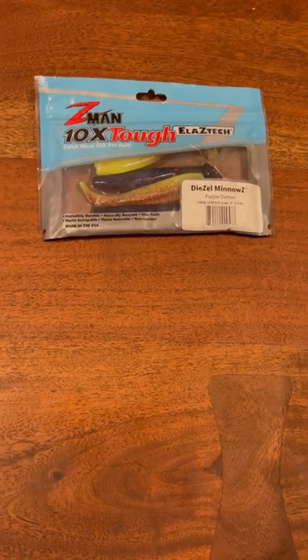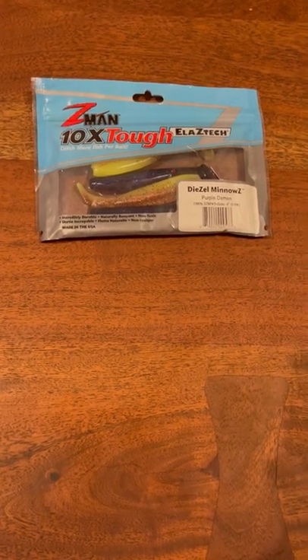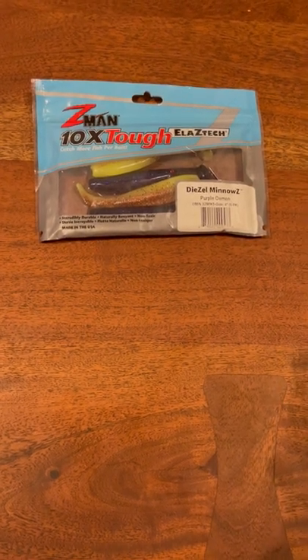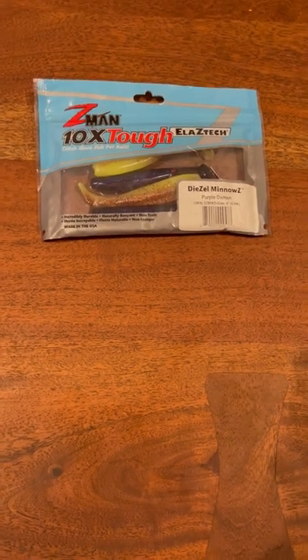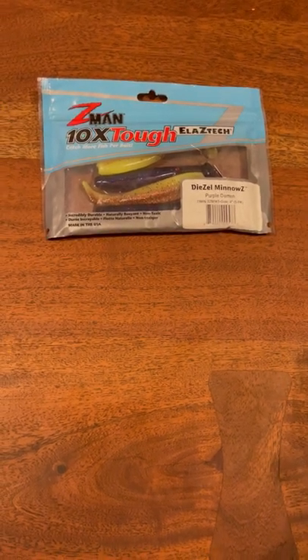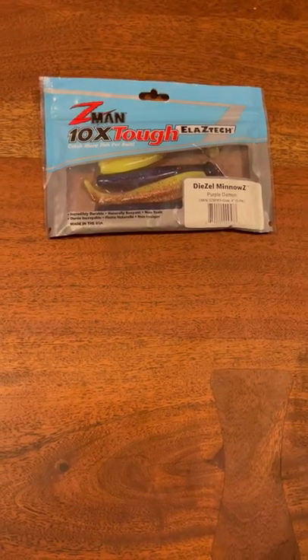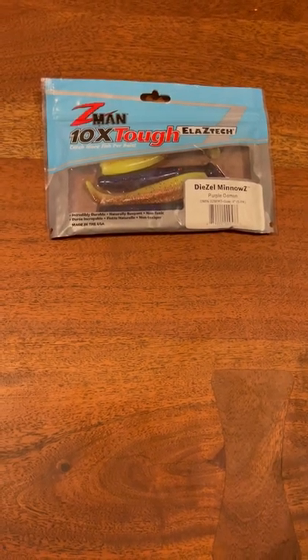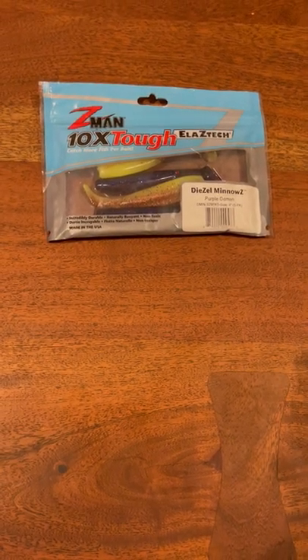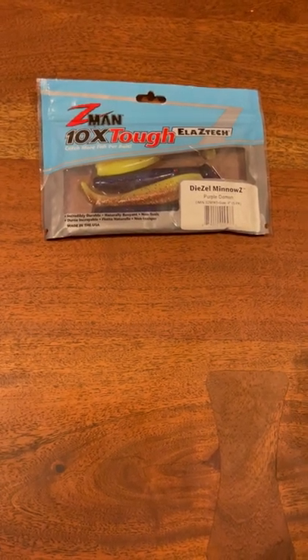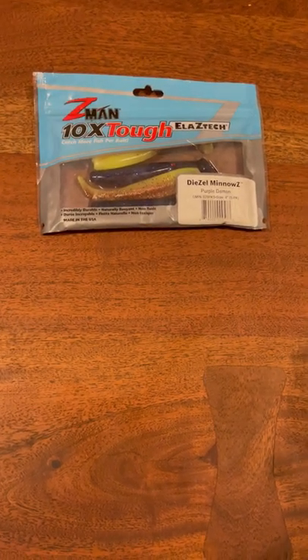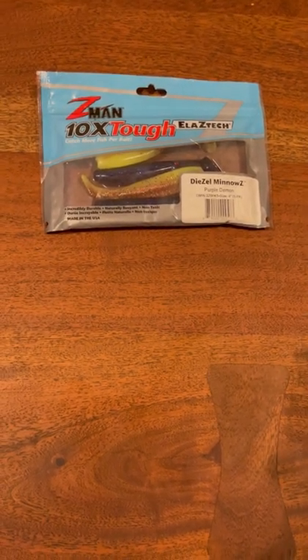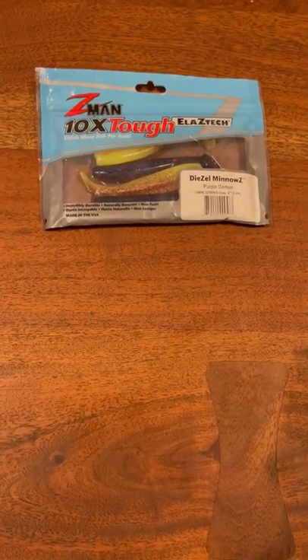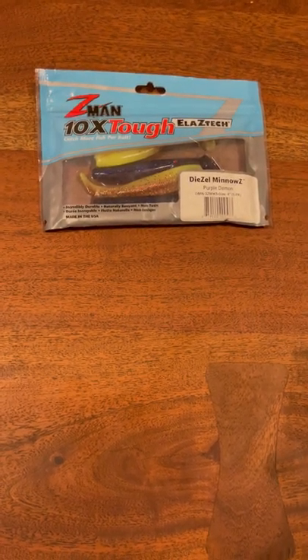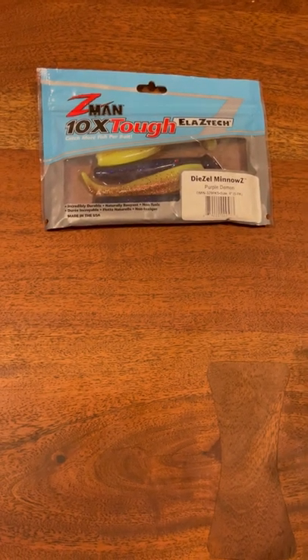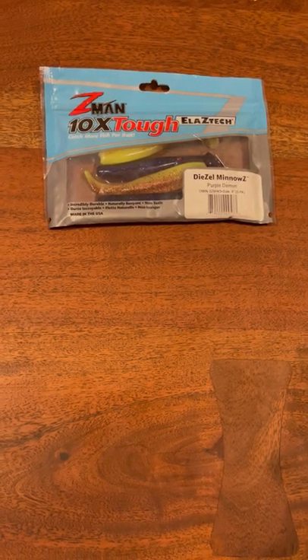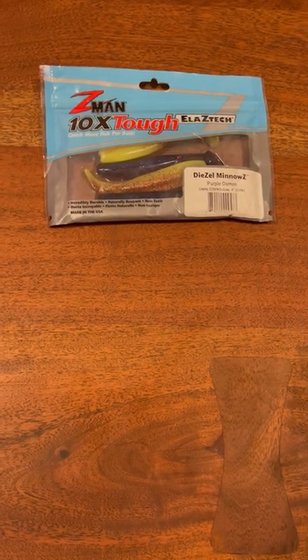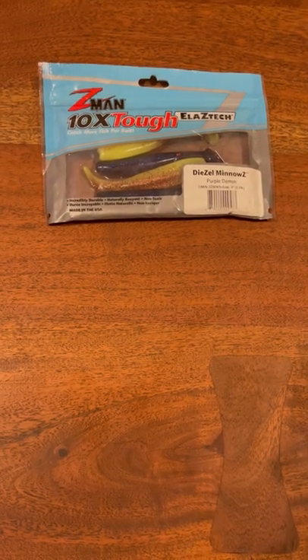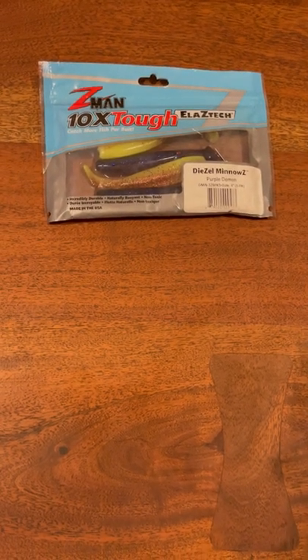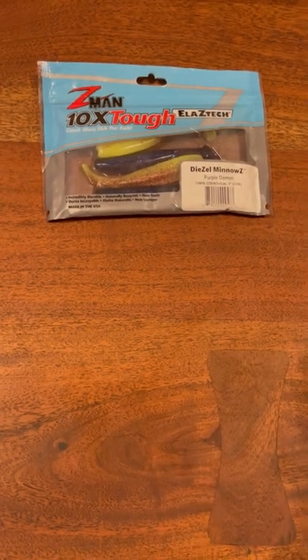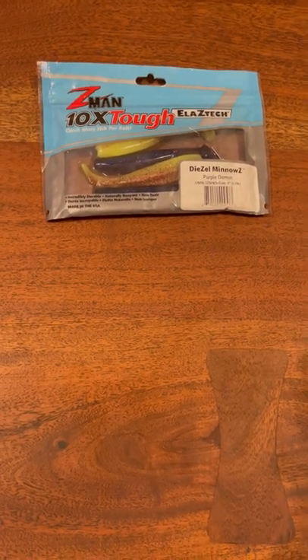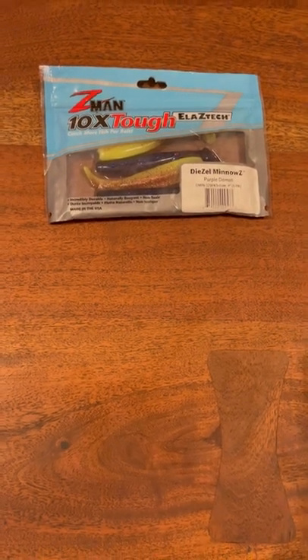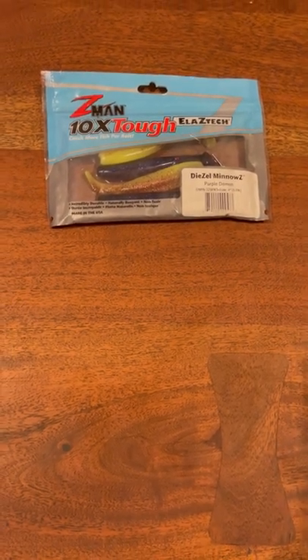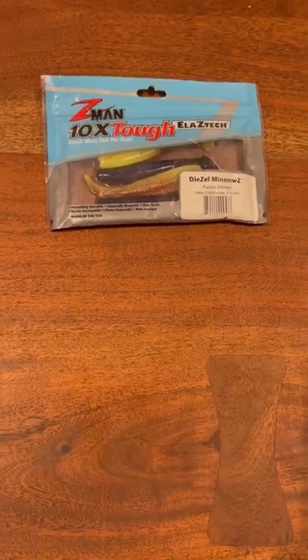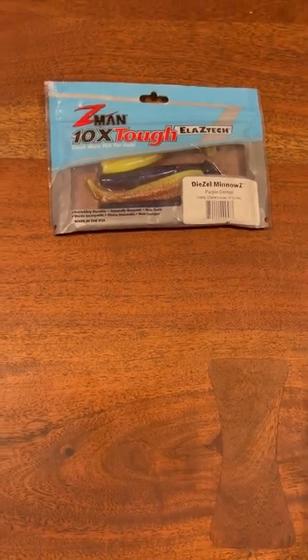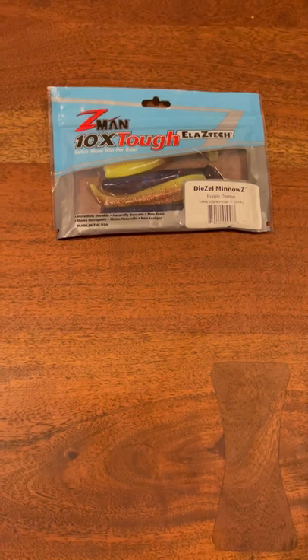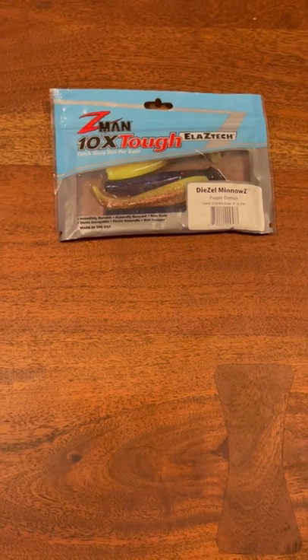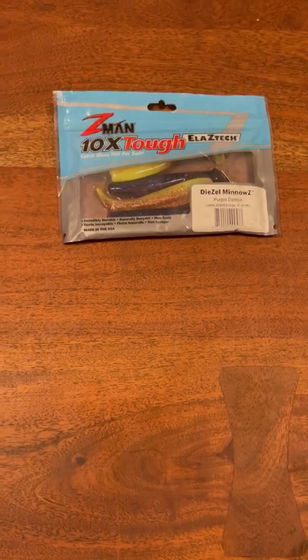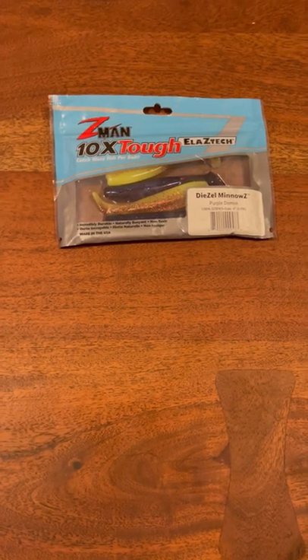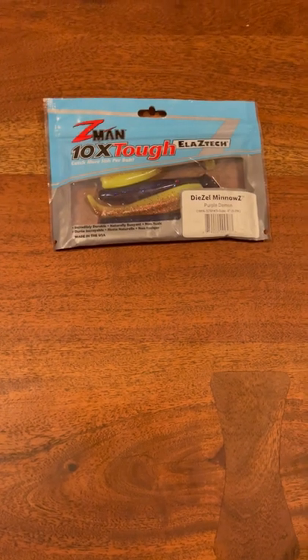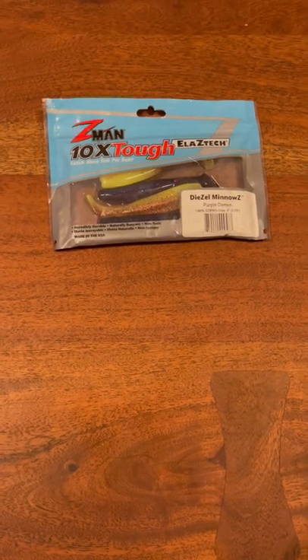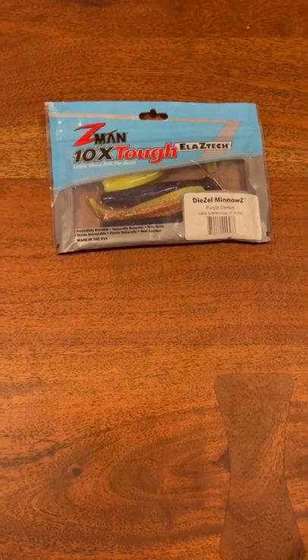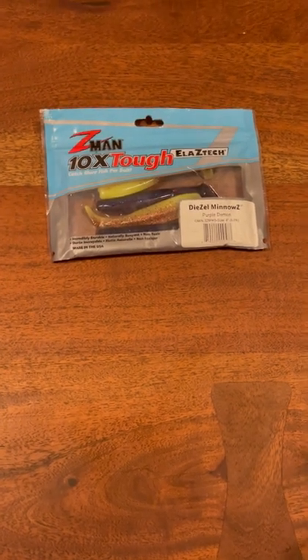Hey guys, welcome to my channel. So today we're gonna be talking about the Z-Man Daizo Menozi.